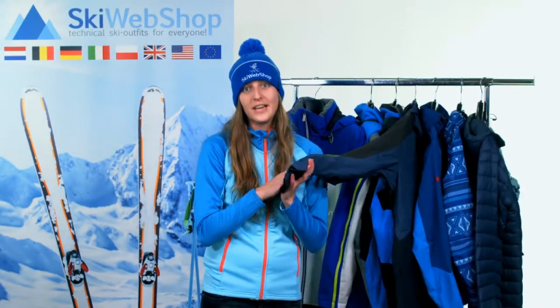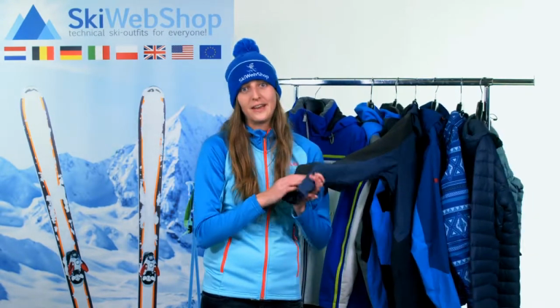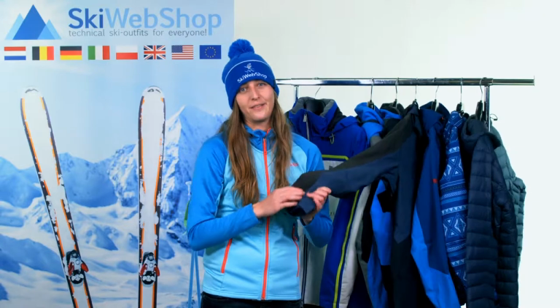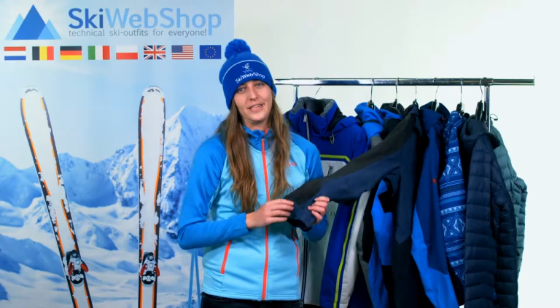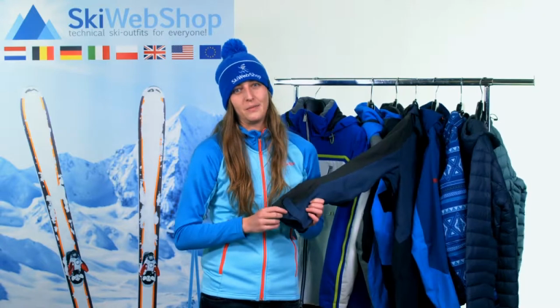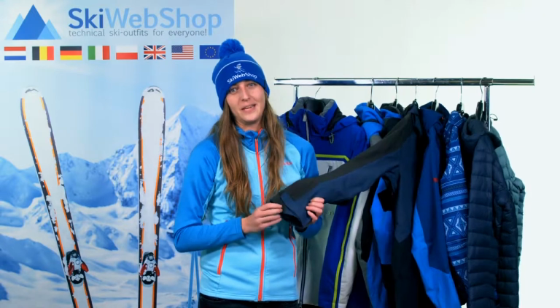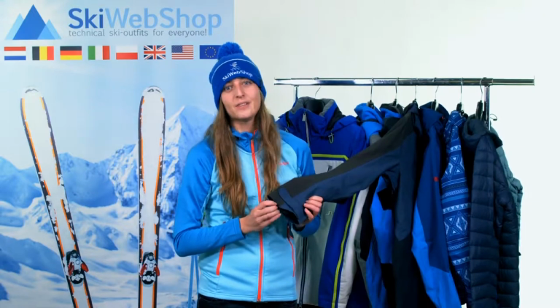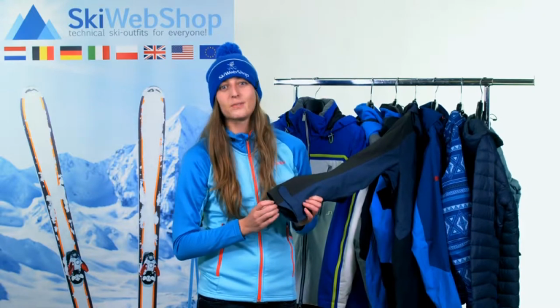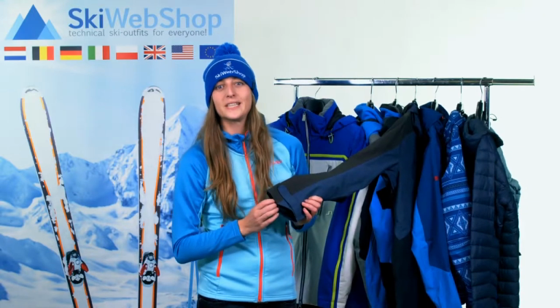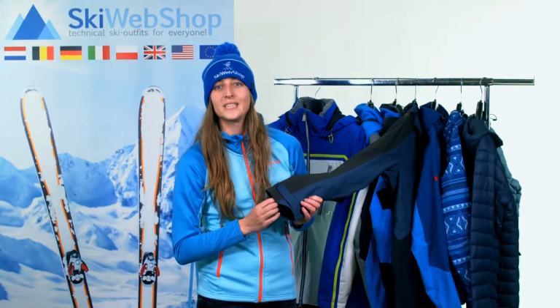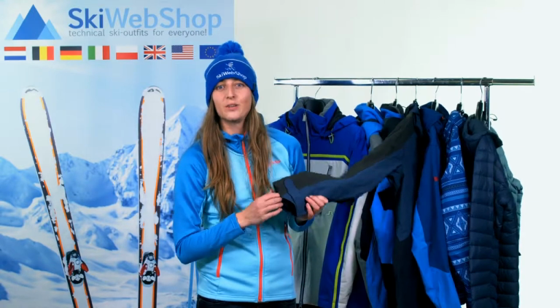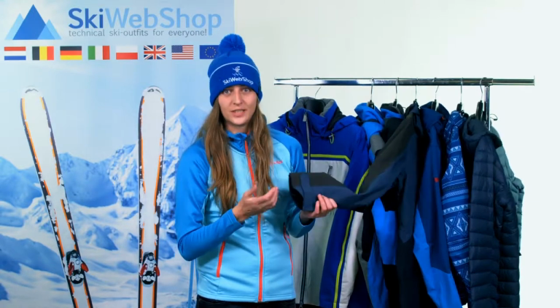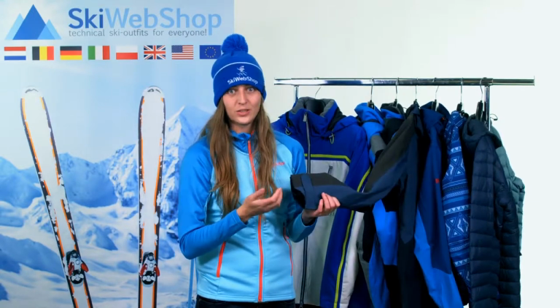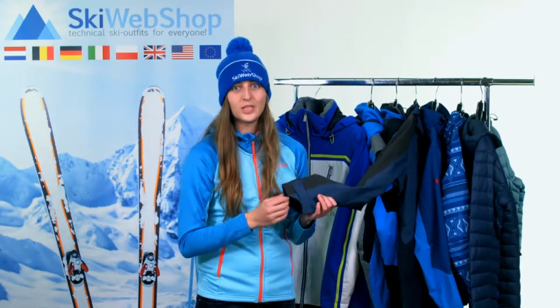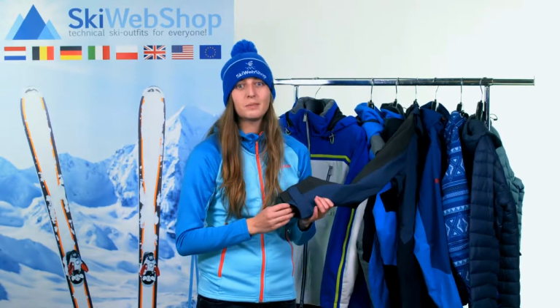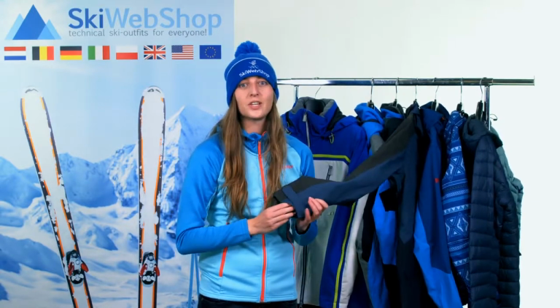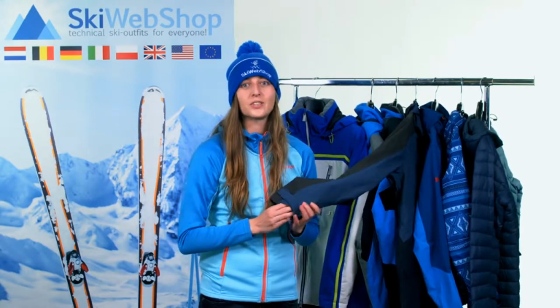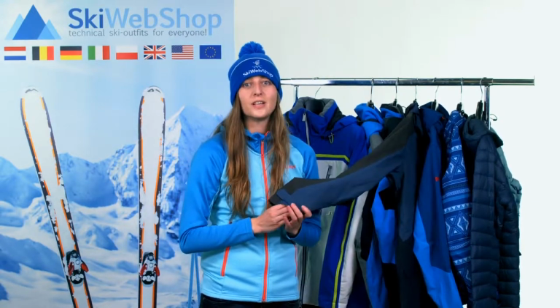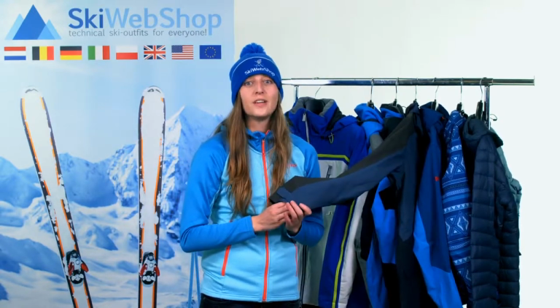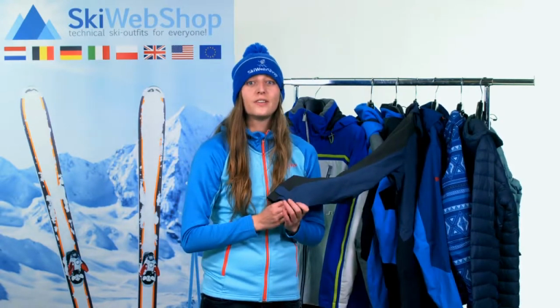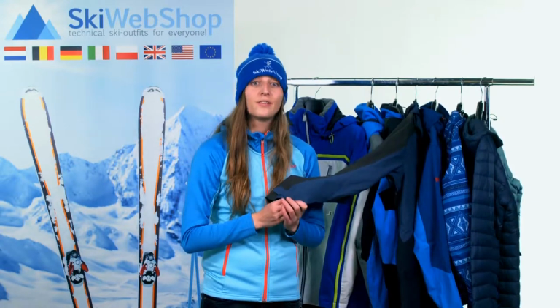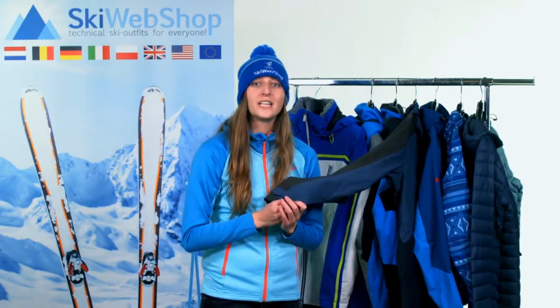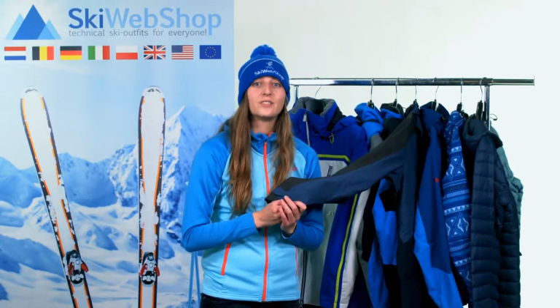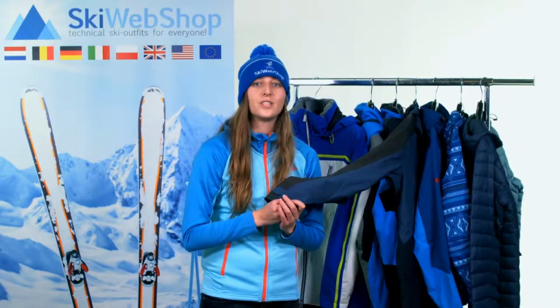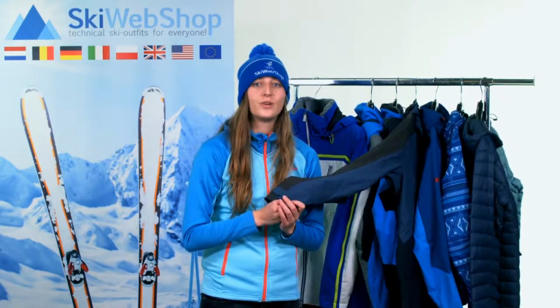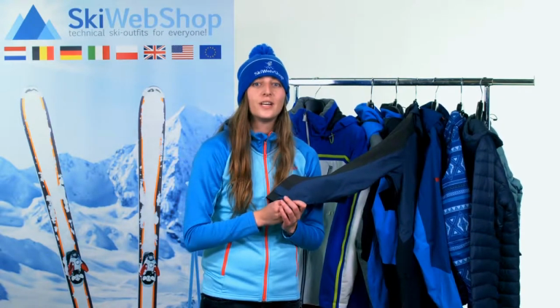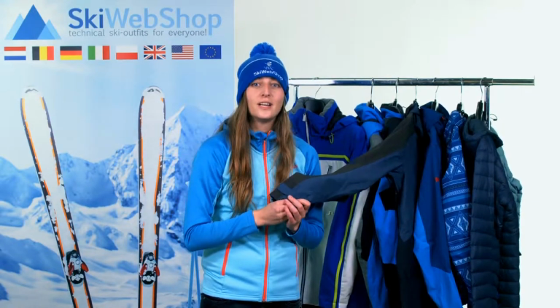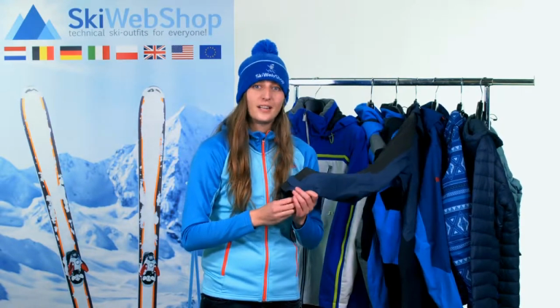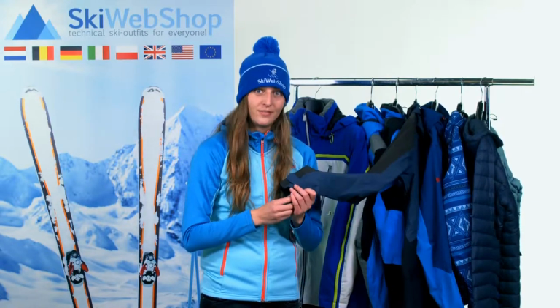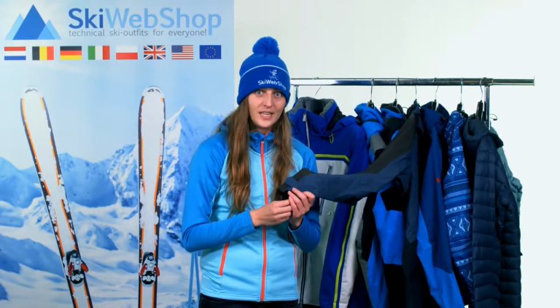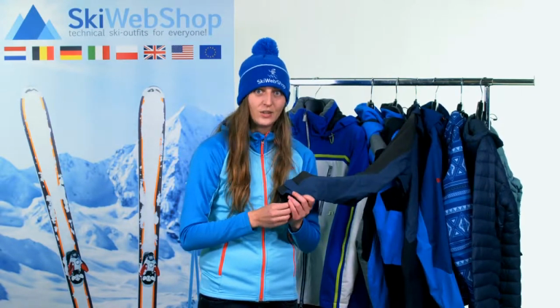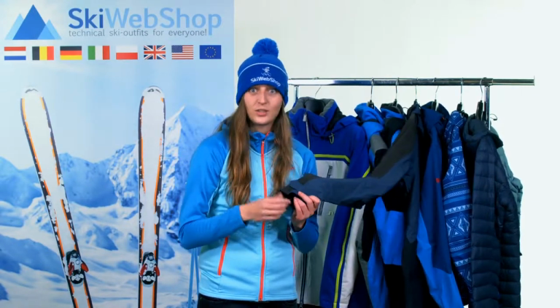Would you like more information about those jackets? Please check our videos about a specific type of jacket.